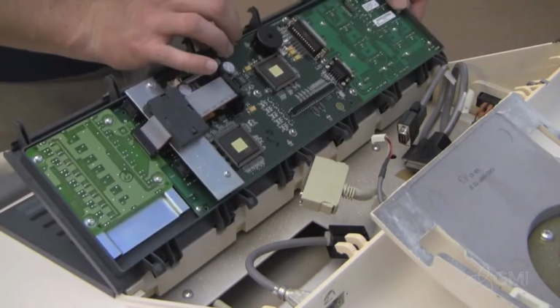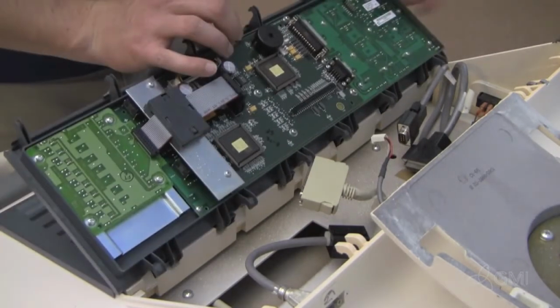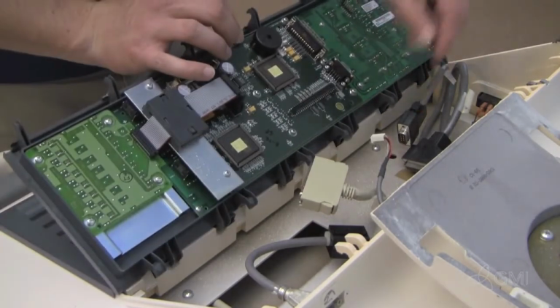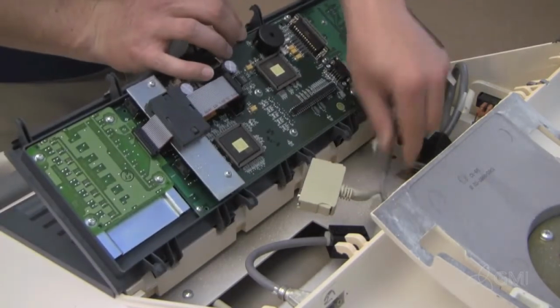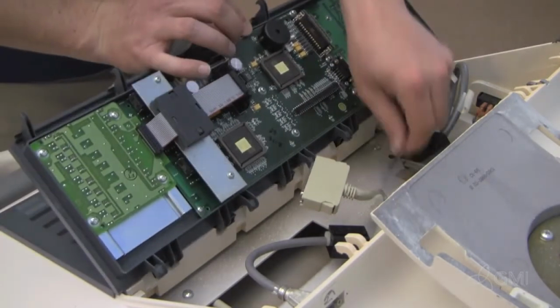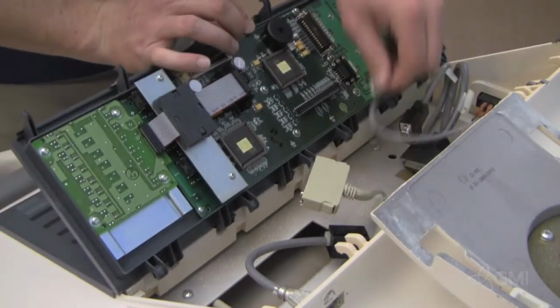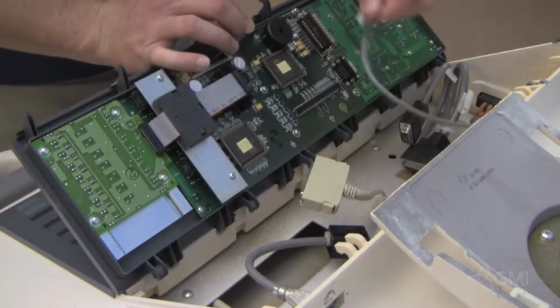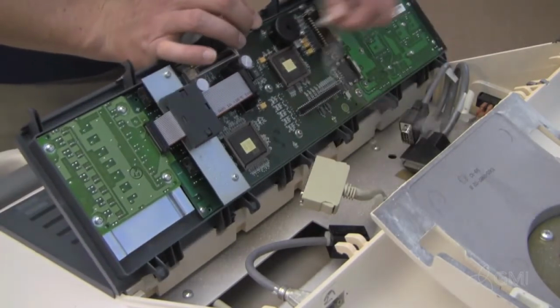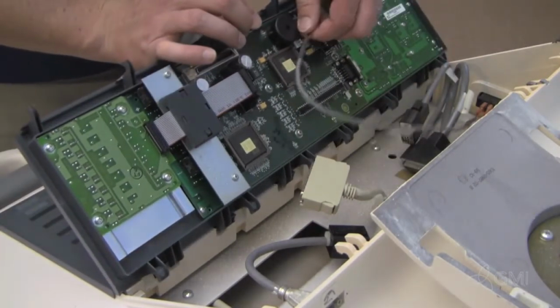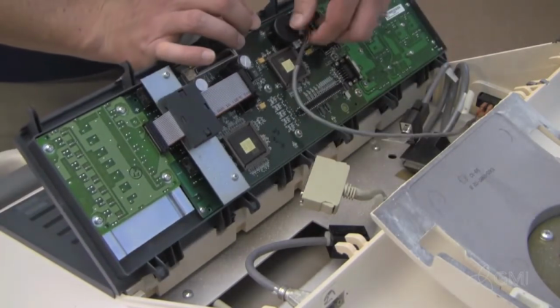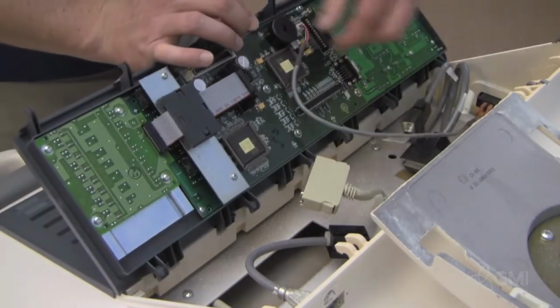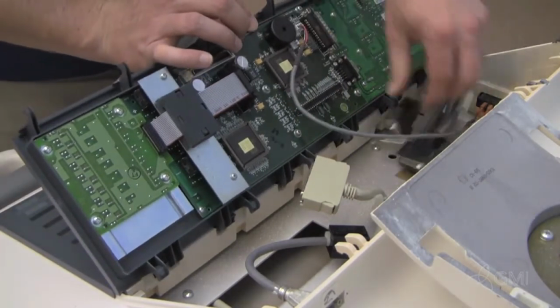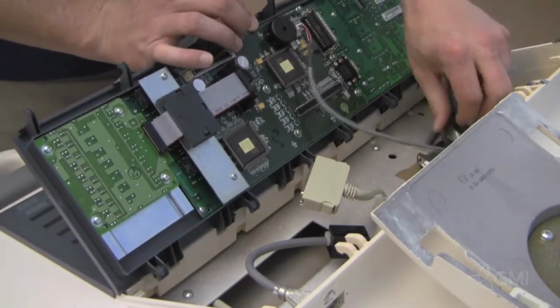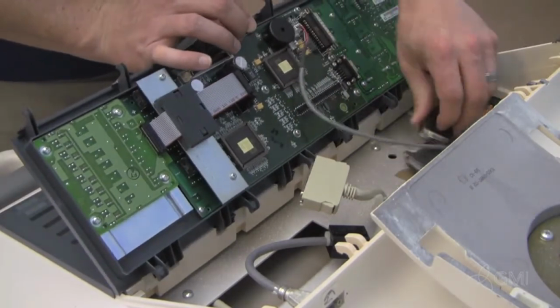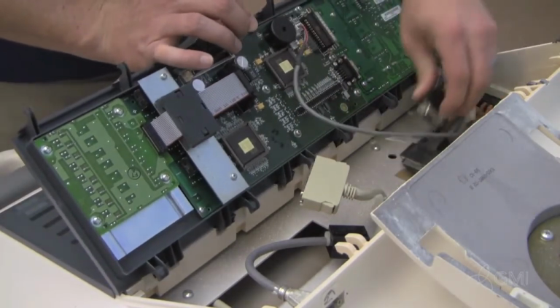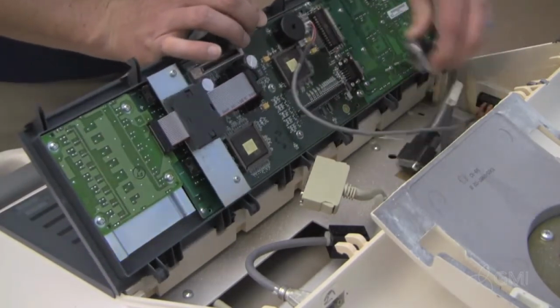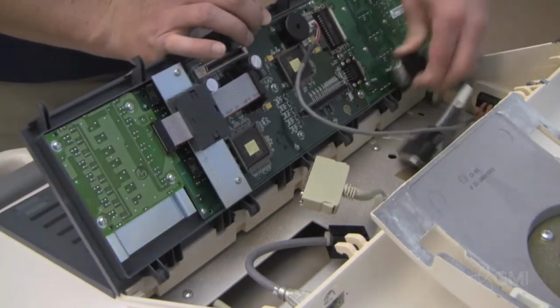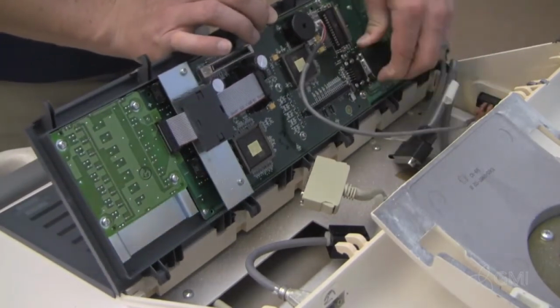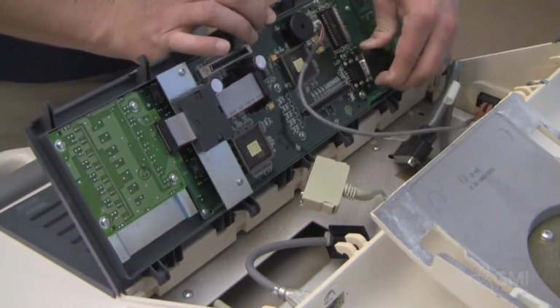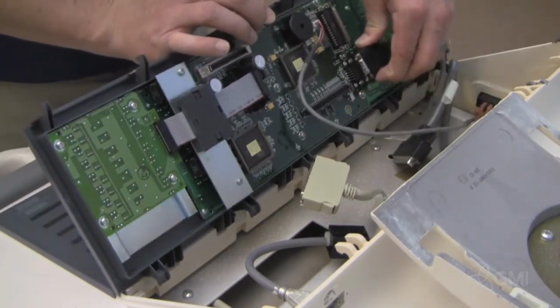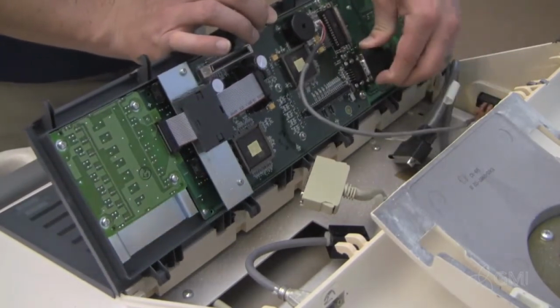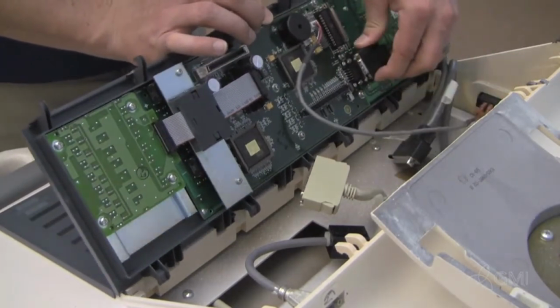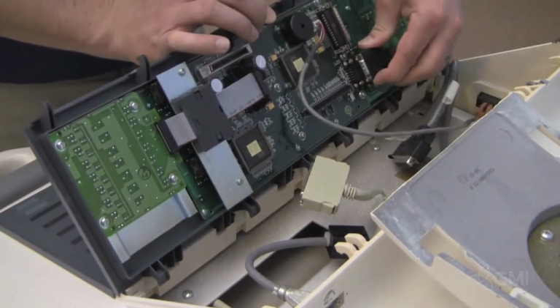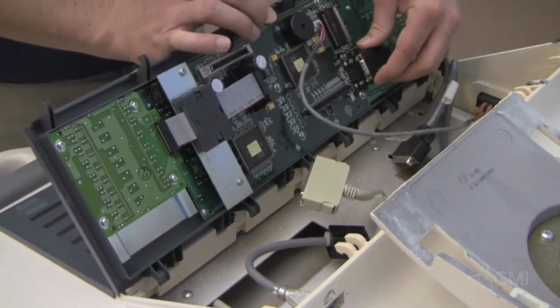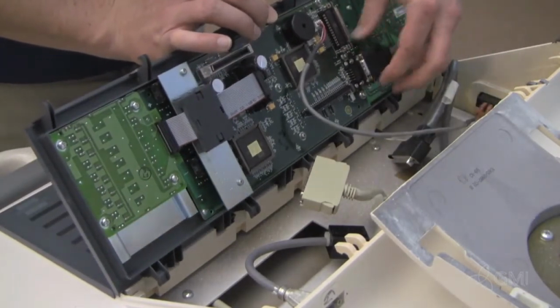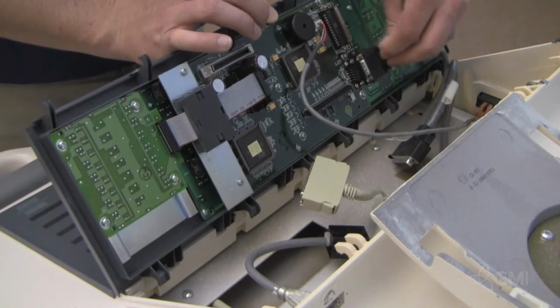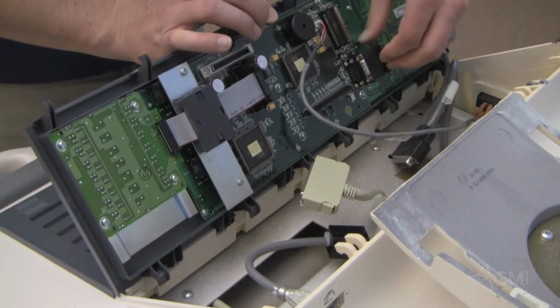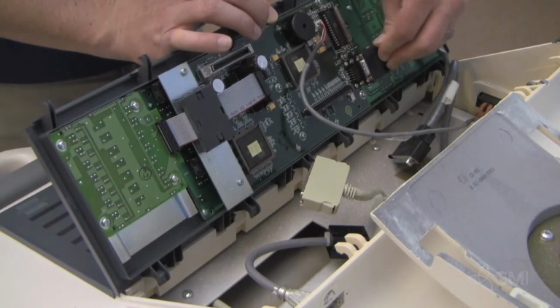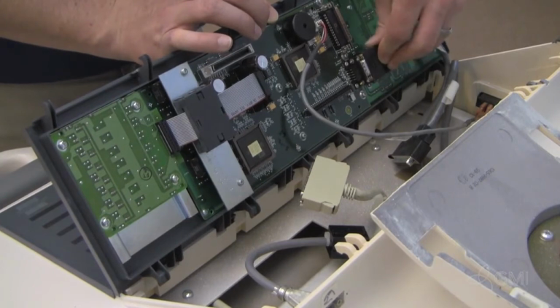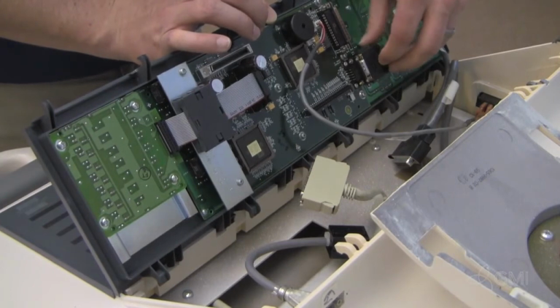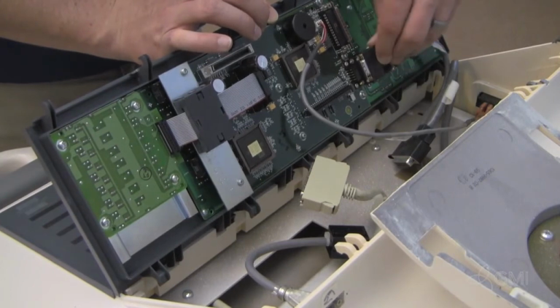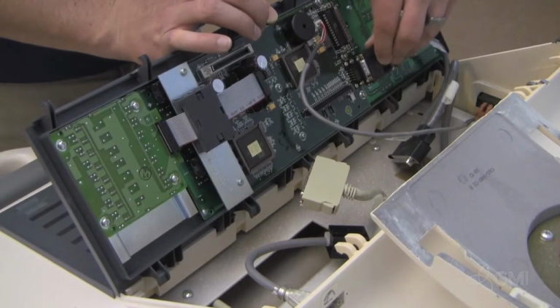Reinstall the upper UI by inserting from the bottom. Then reinstall all cables and tilt down.